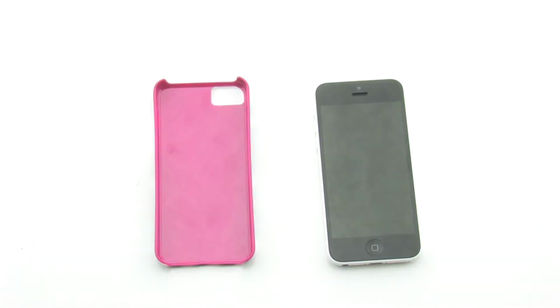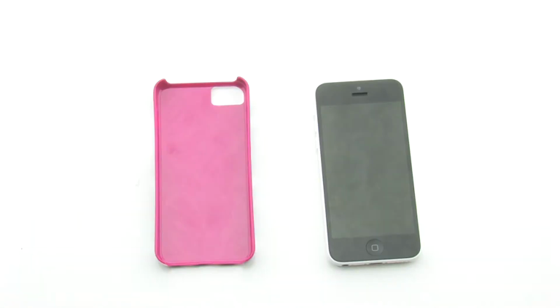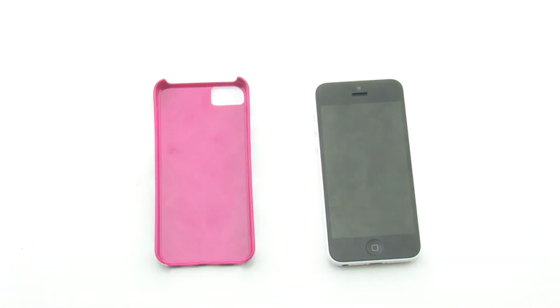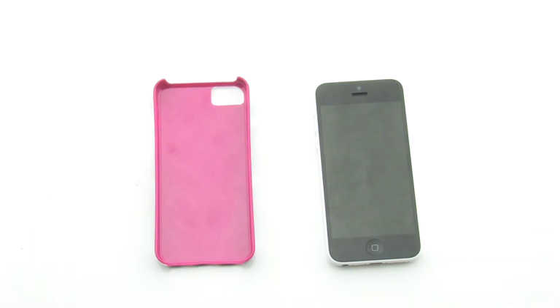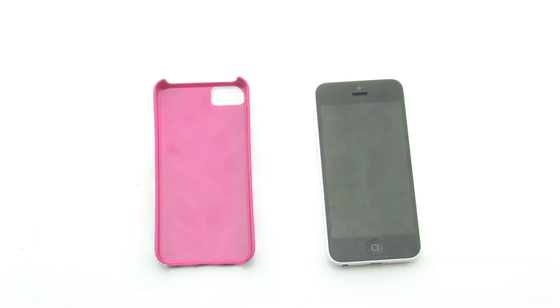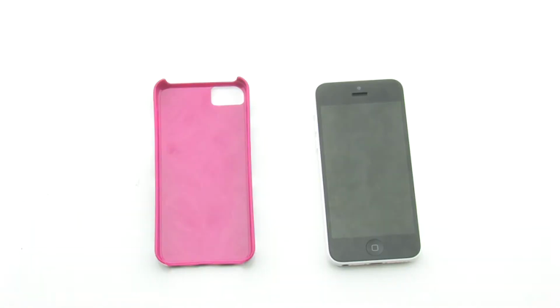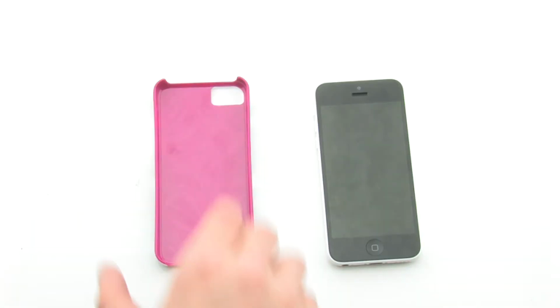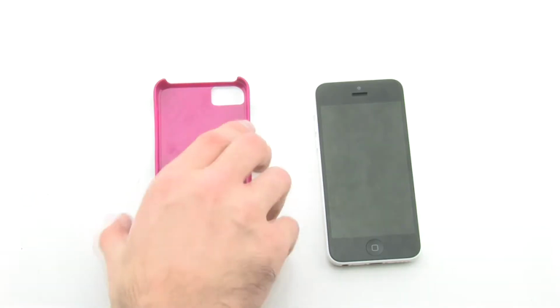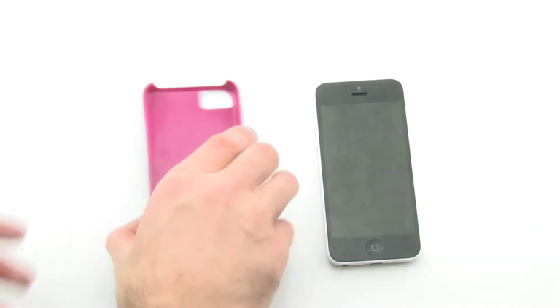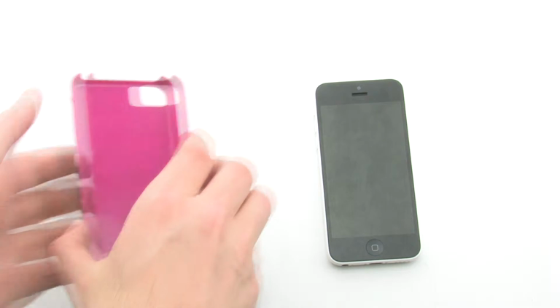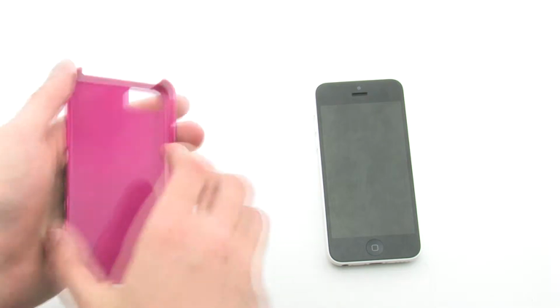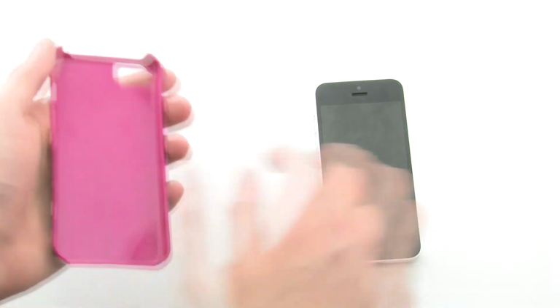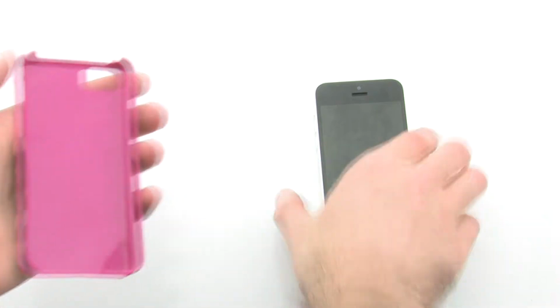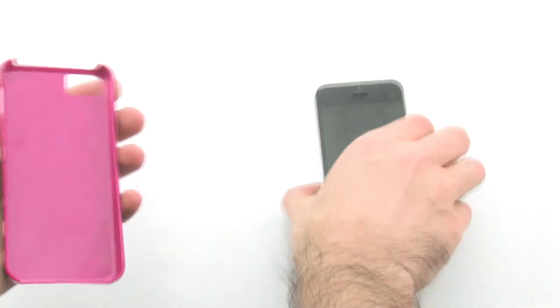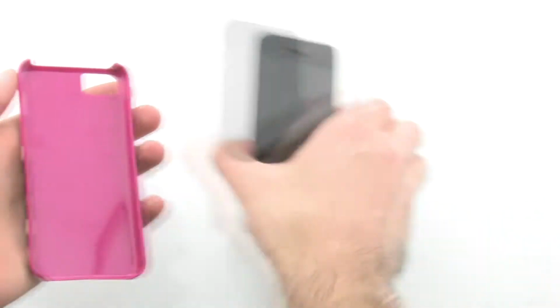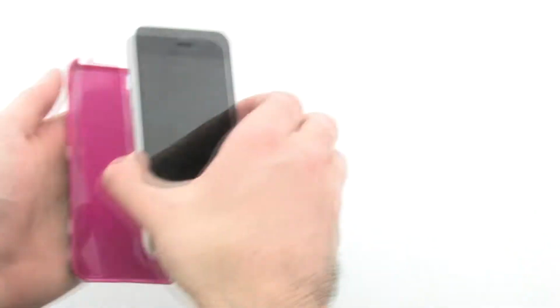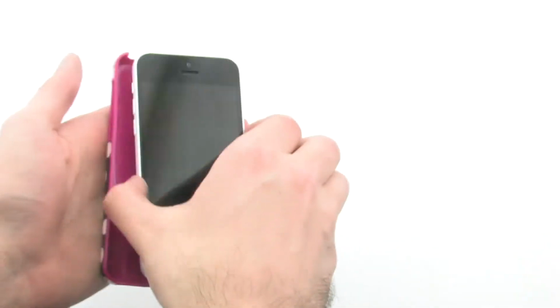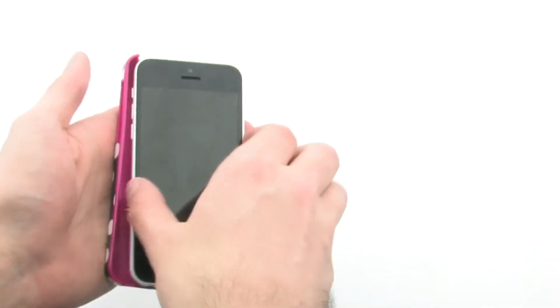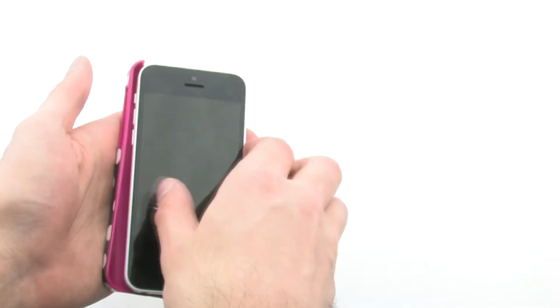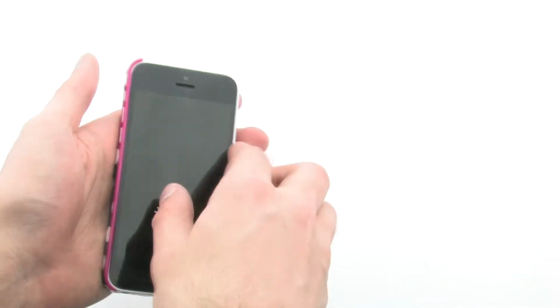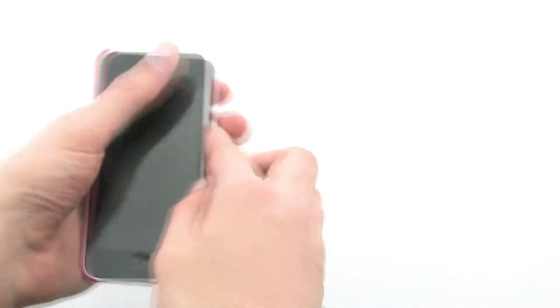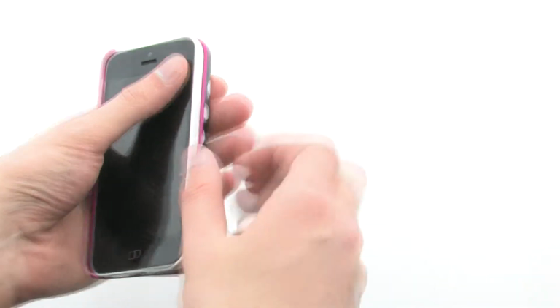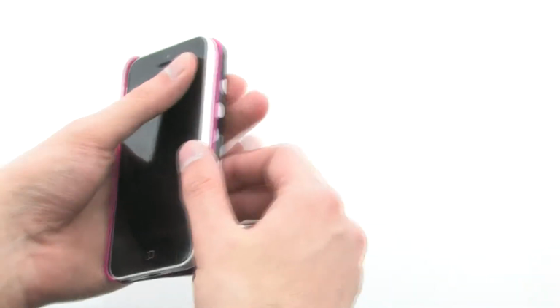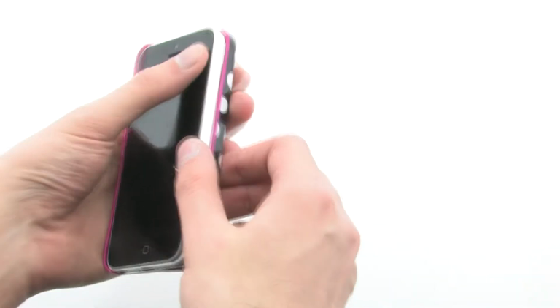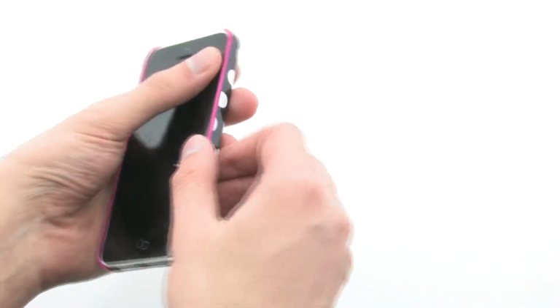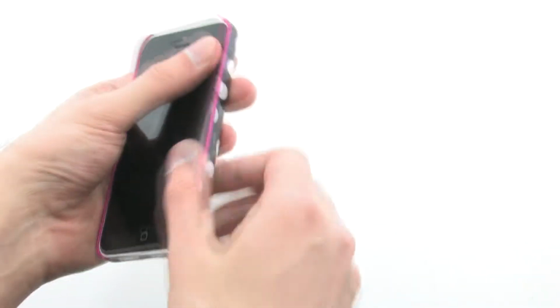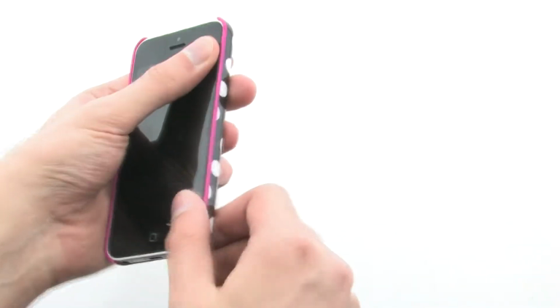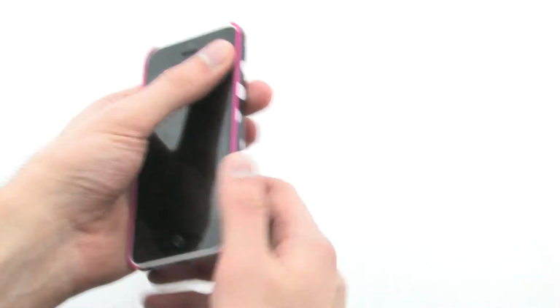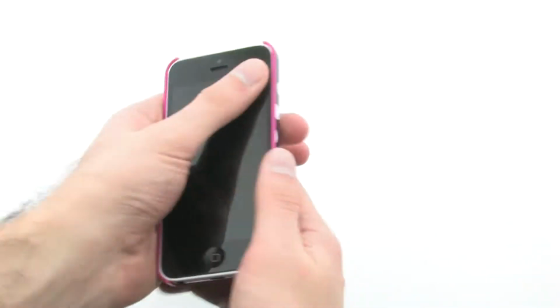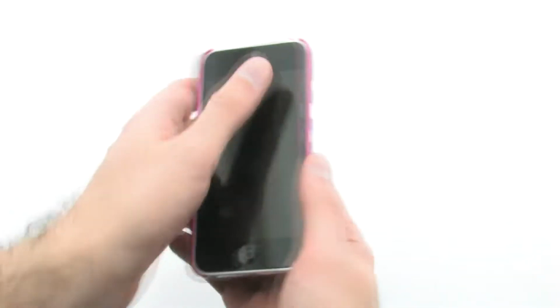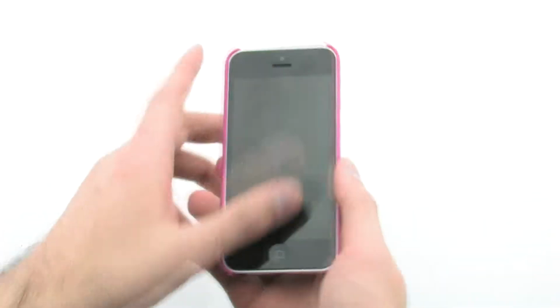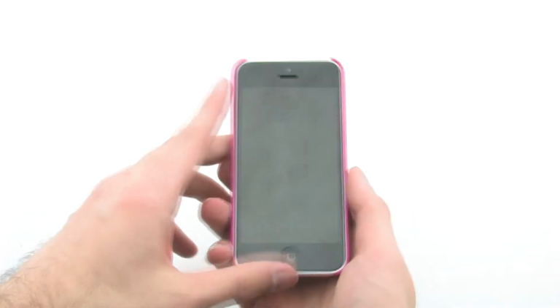To install the case, slide the iPhone left side first into the case, then press down firmly on the right hand side.